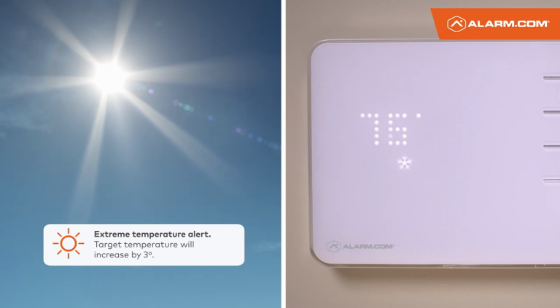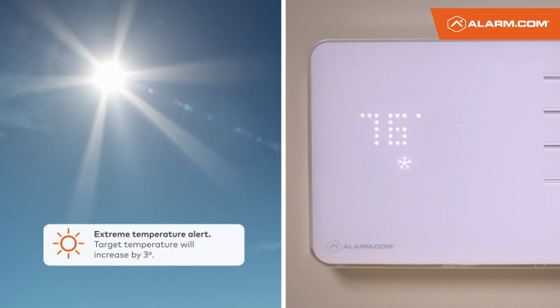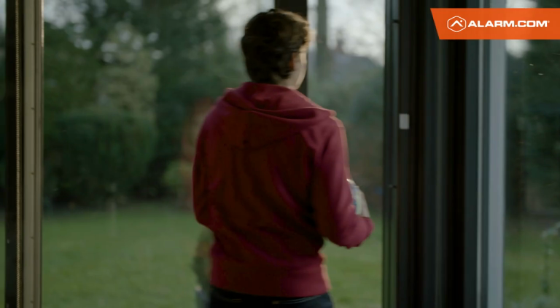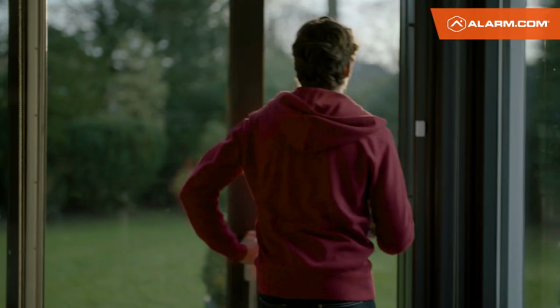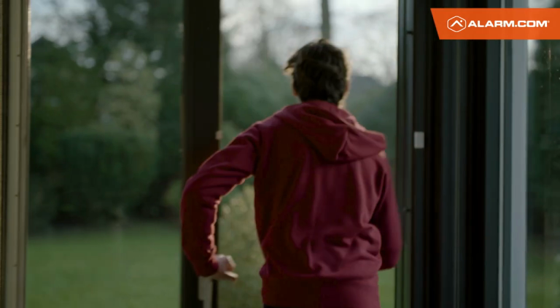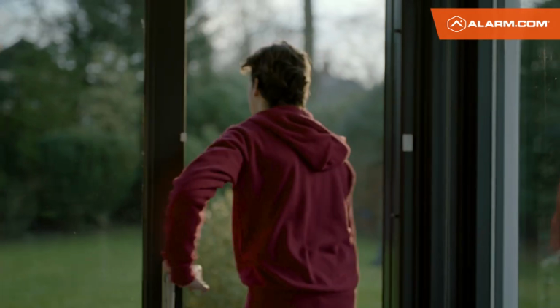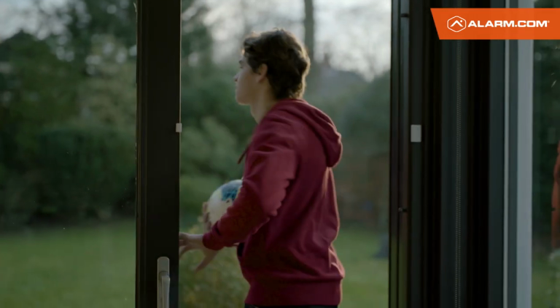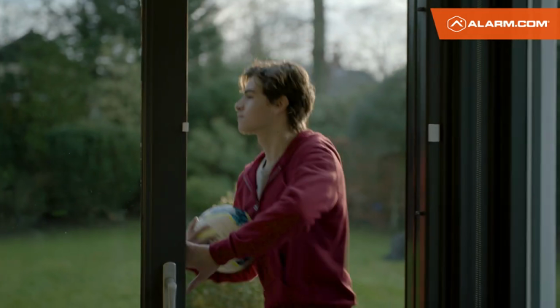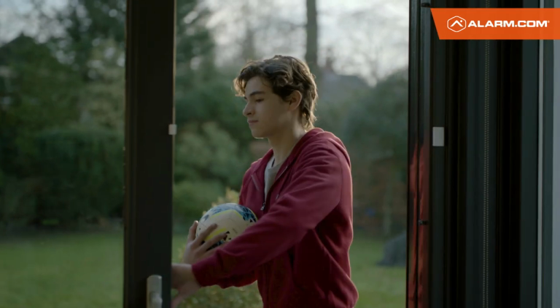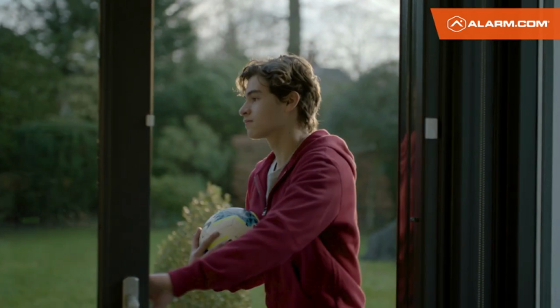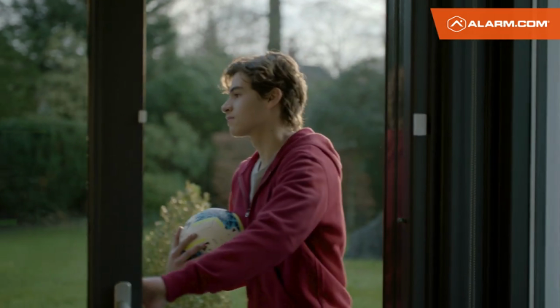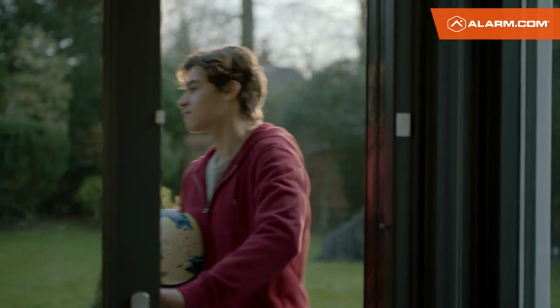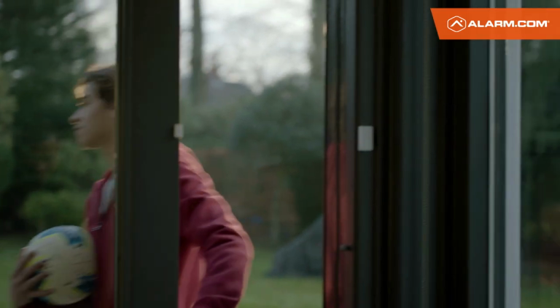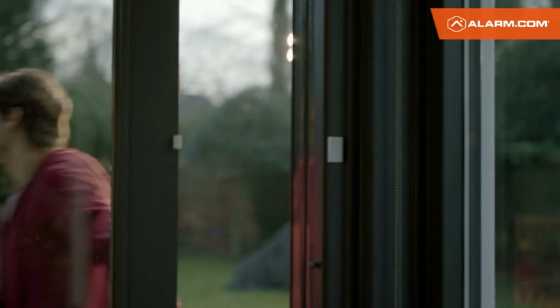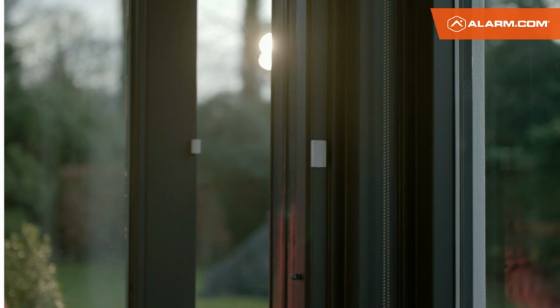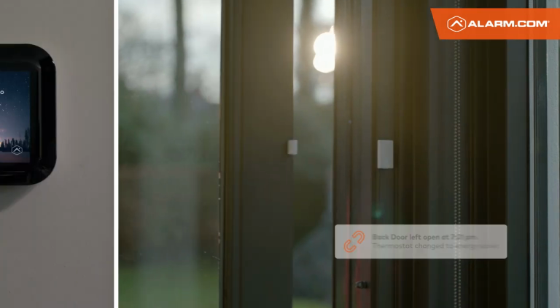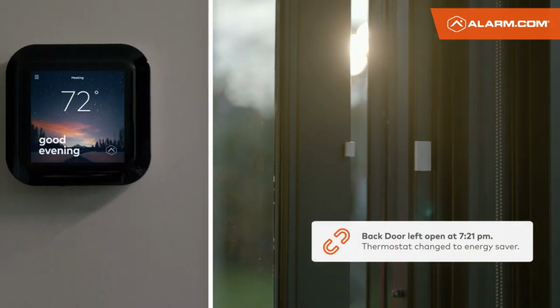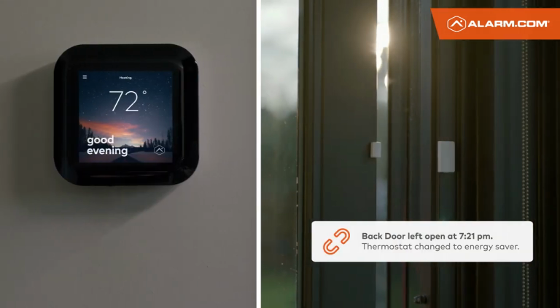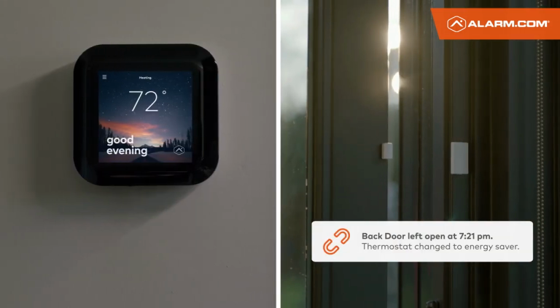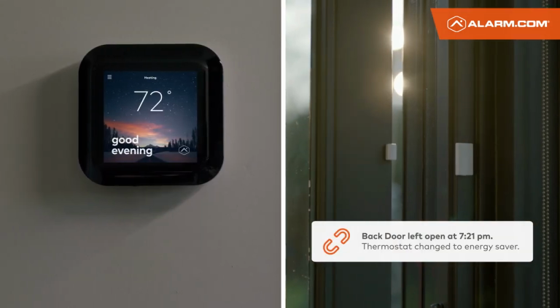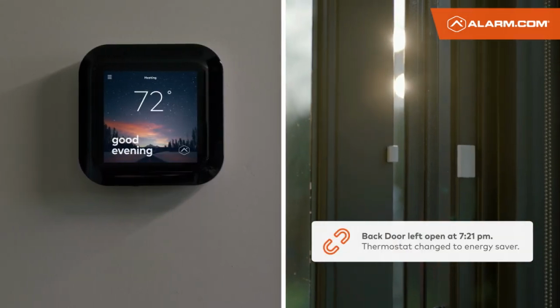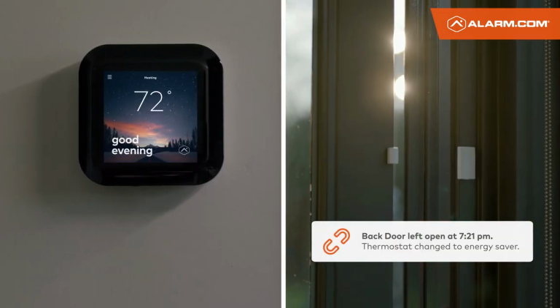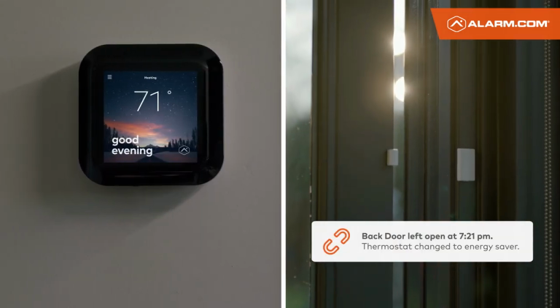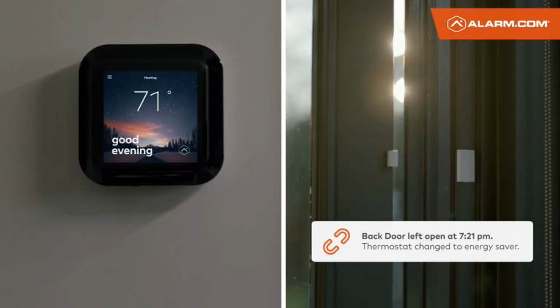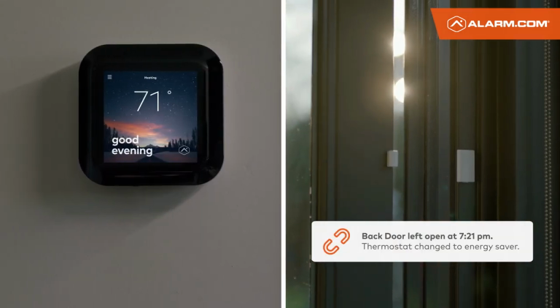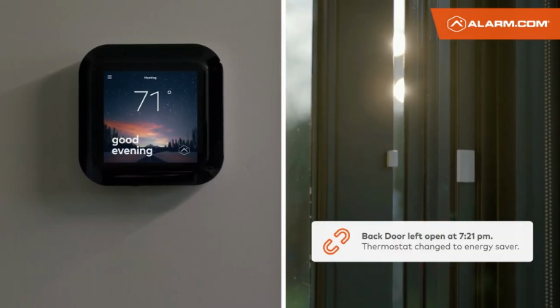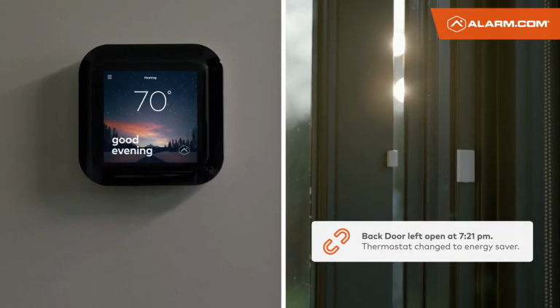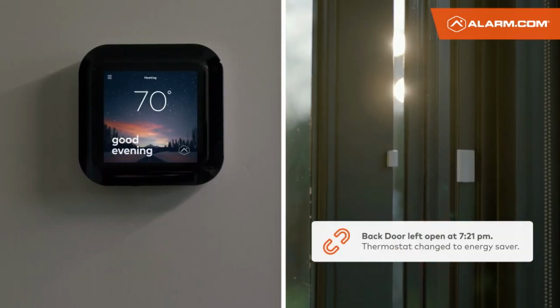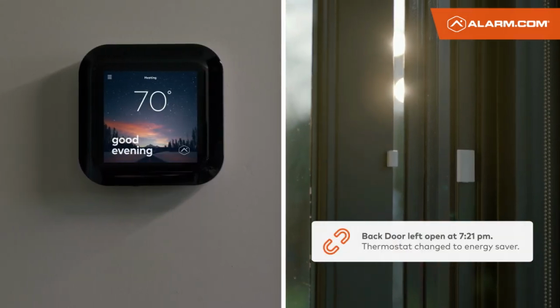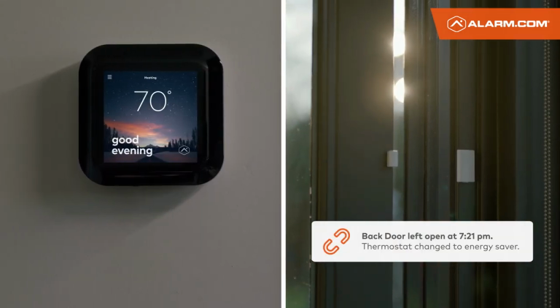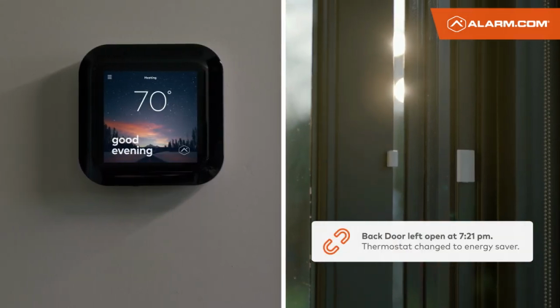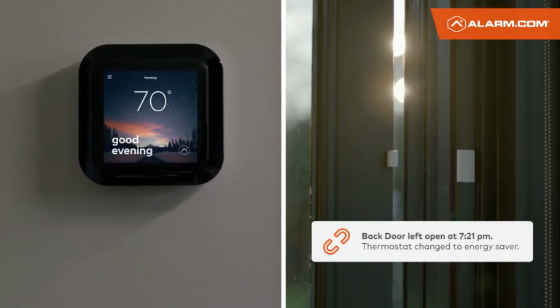Integrated with the rest of your smart home, the Alarm.com smart thermostat can also detect when a door or window is left open and adjust accordingly.